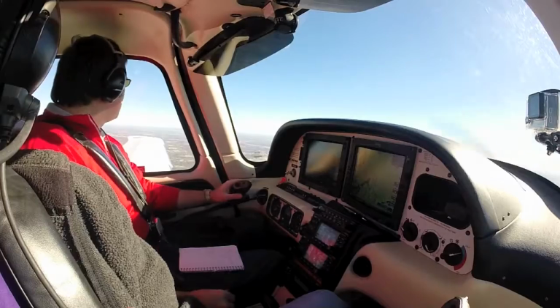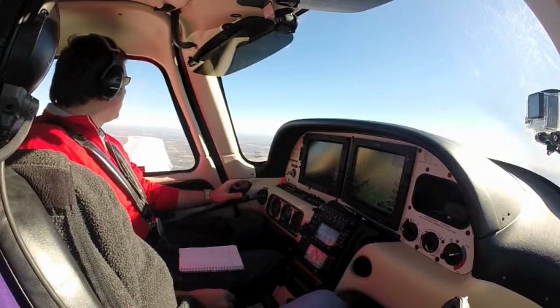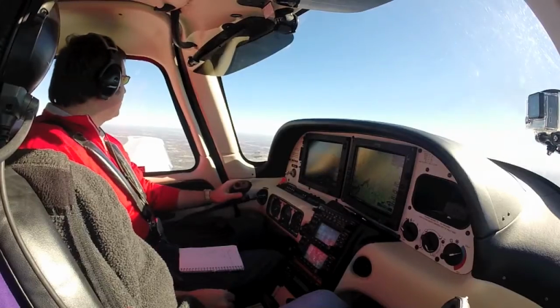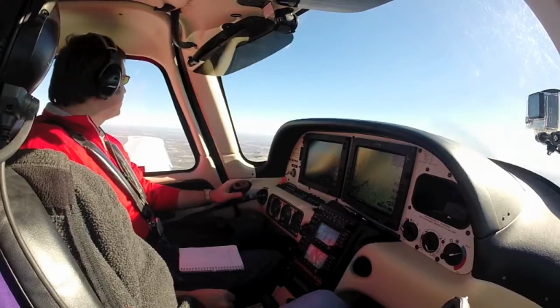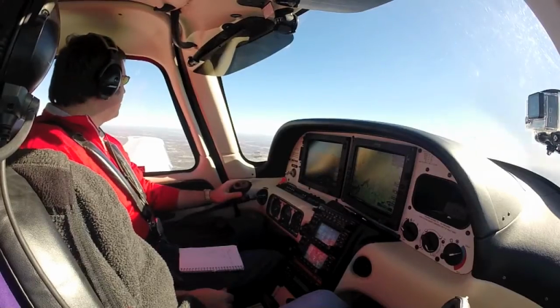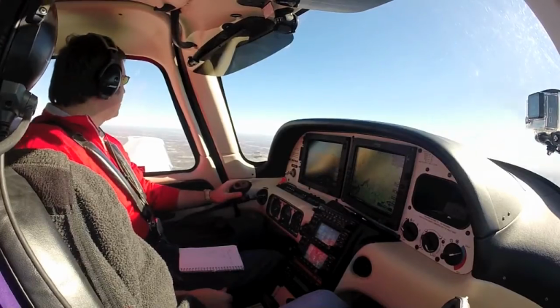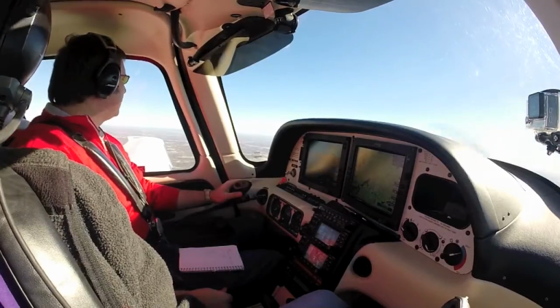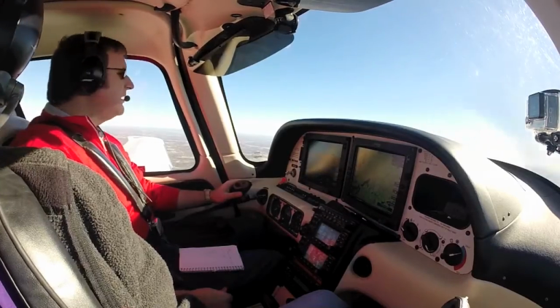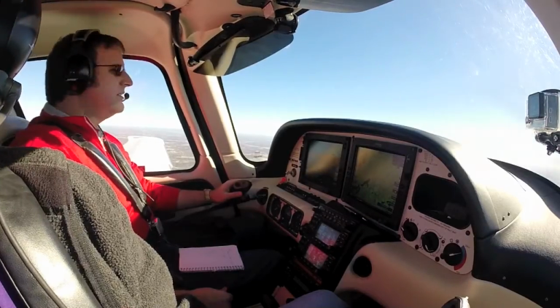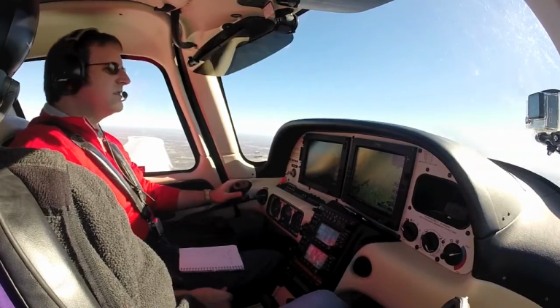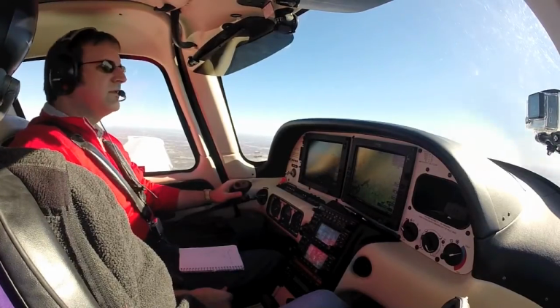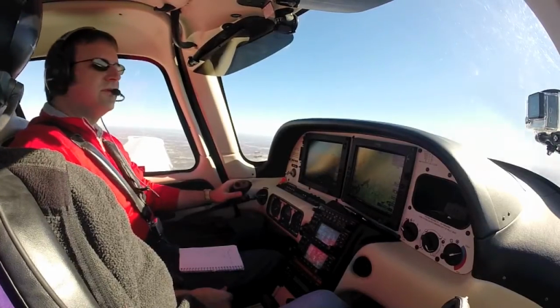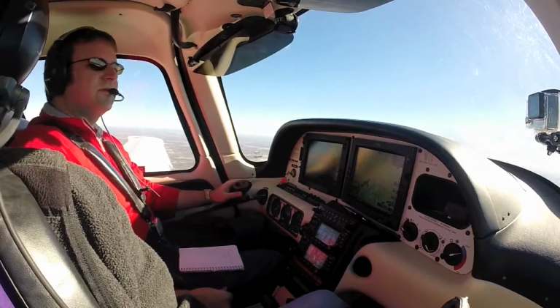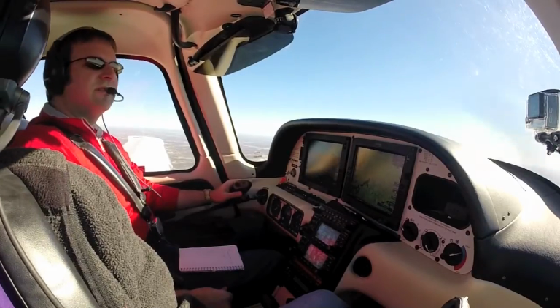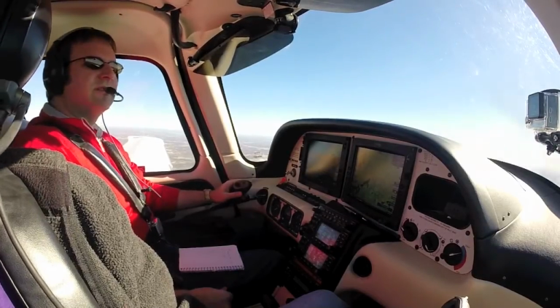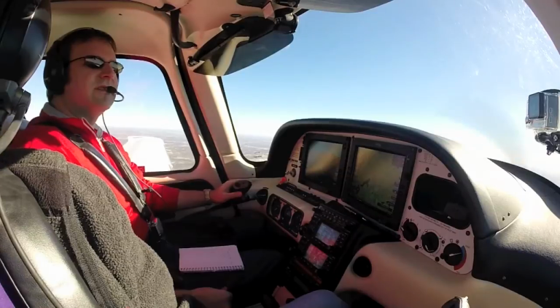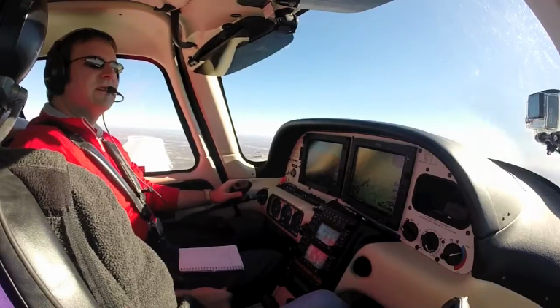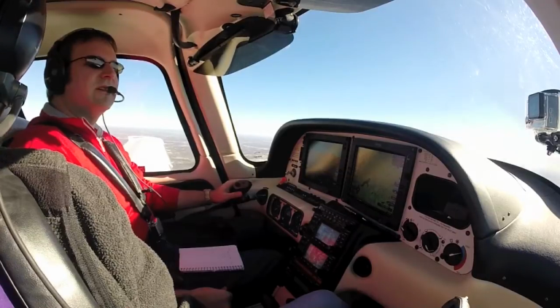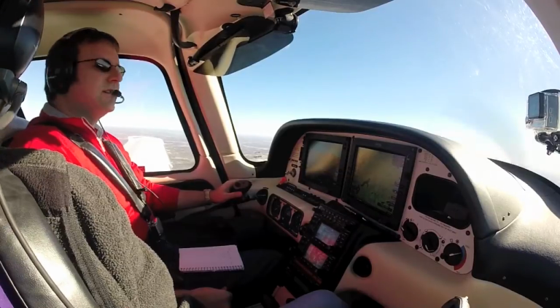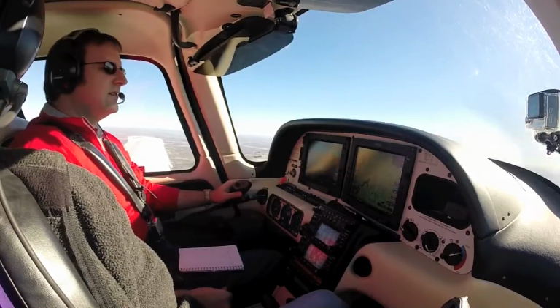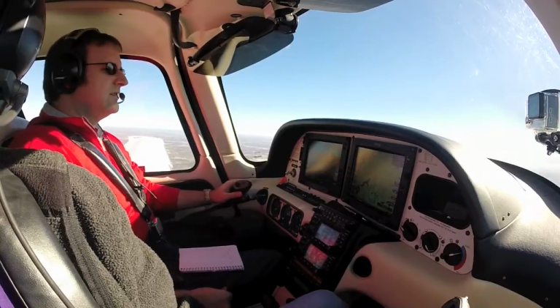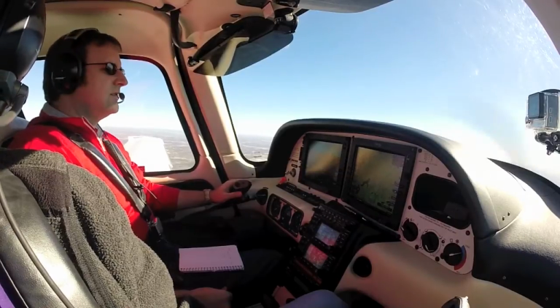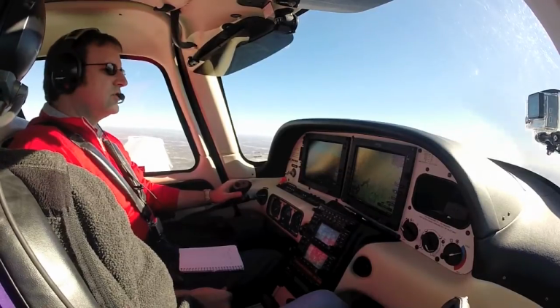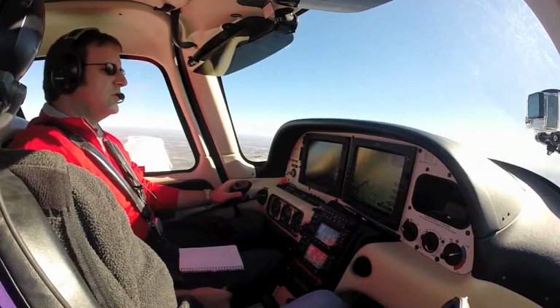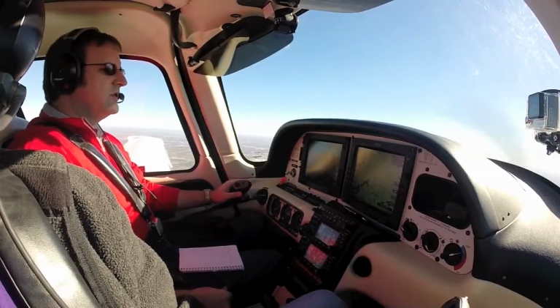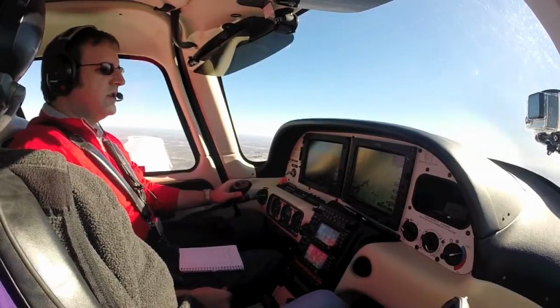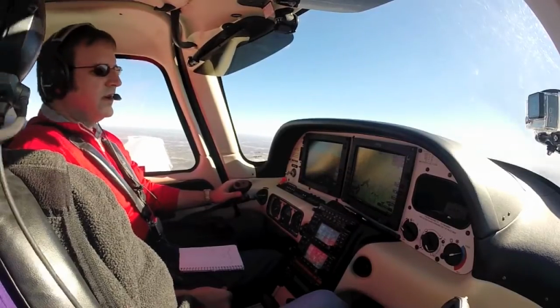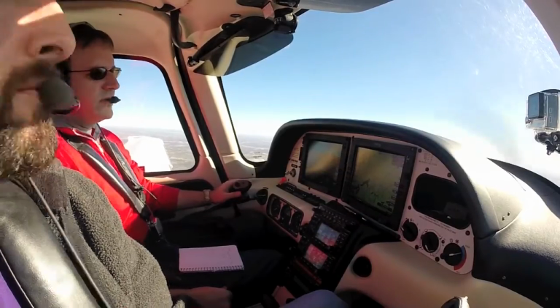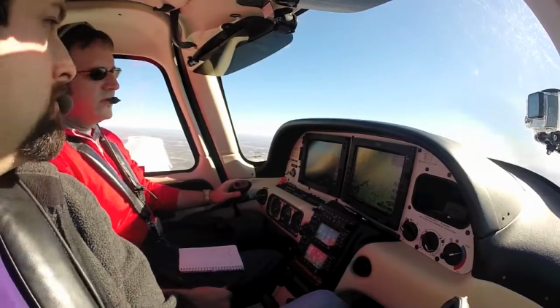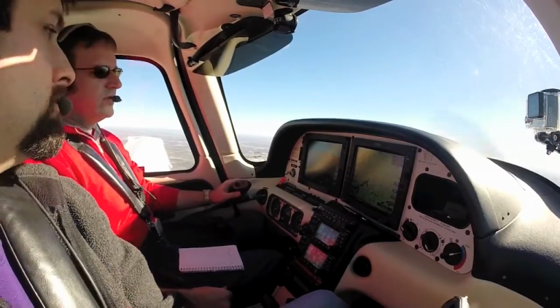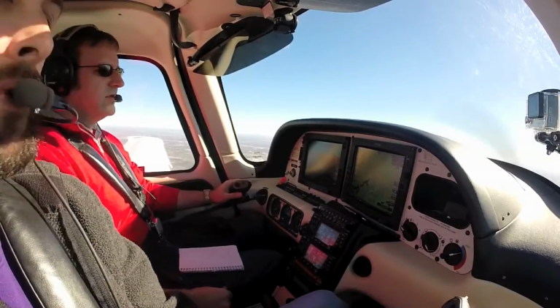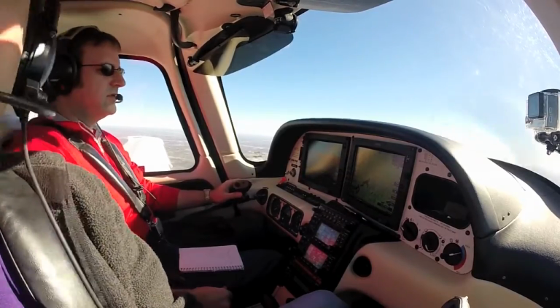Pilot commentary: Wow, it's so clear out, this is beautiful. It really is, isn't it? Smooth as glass too.